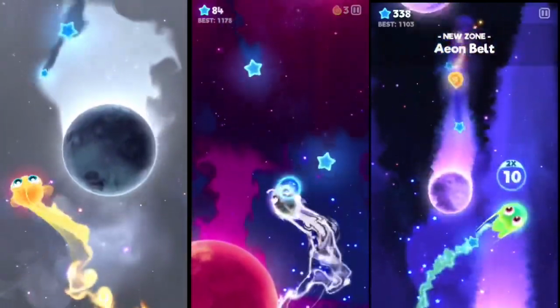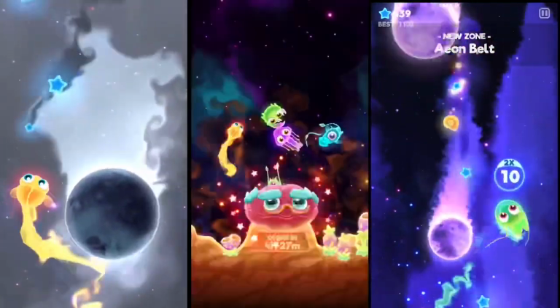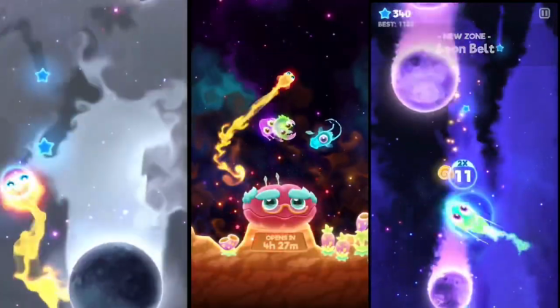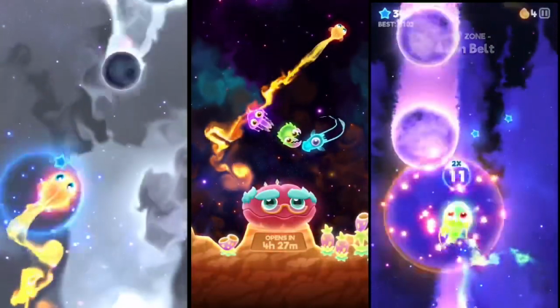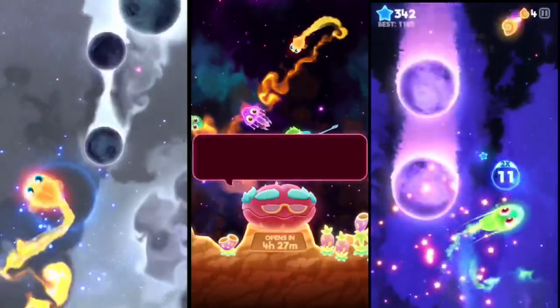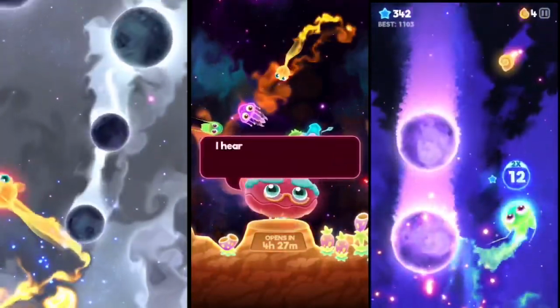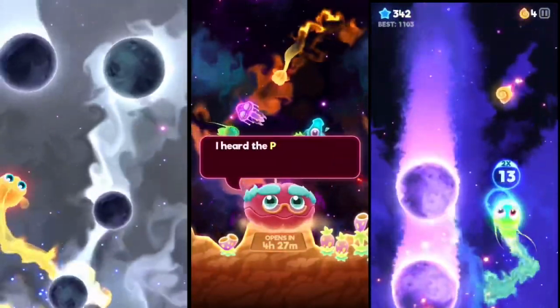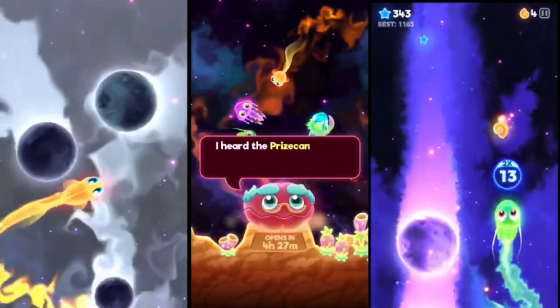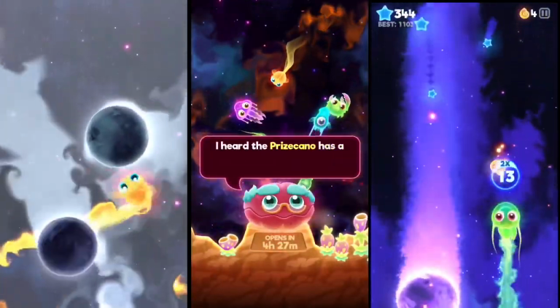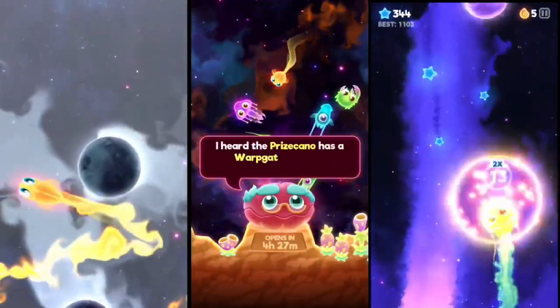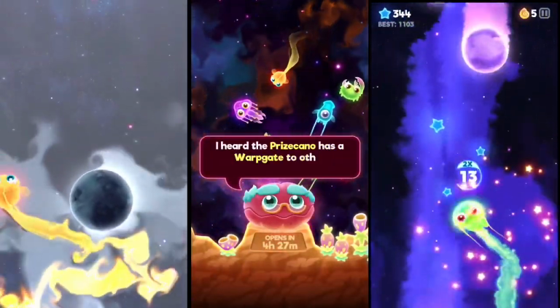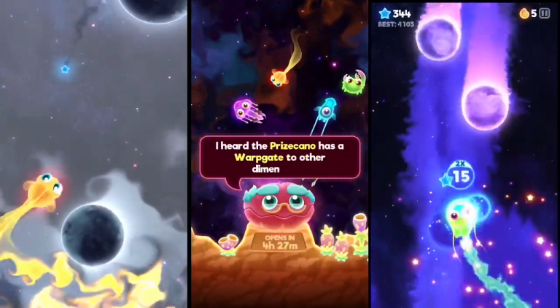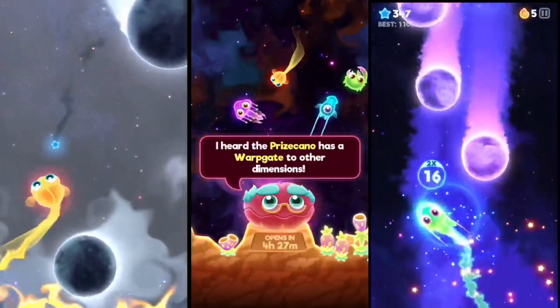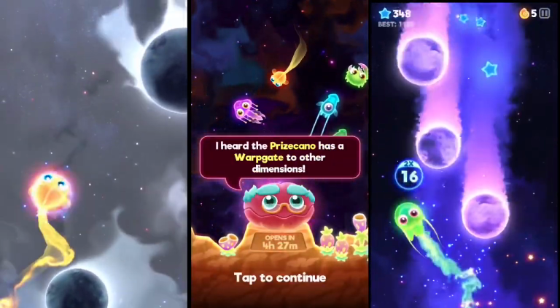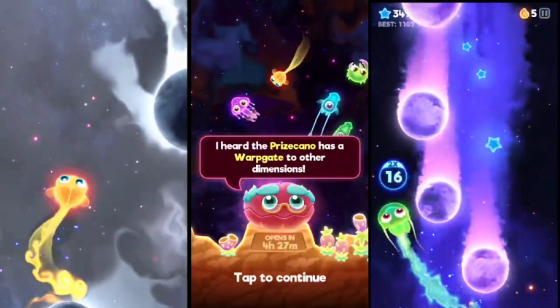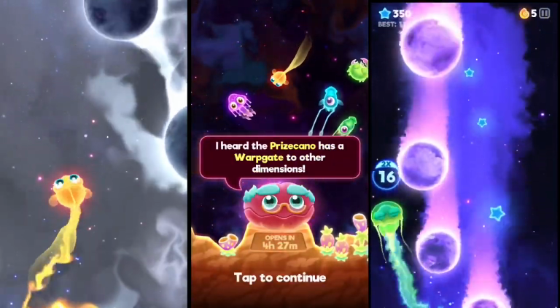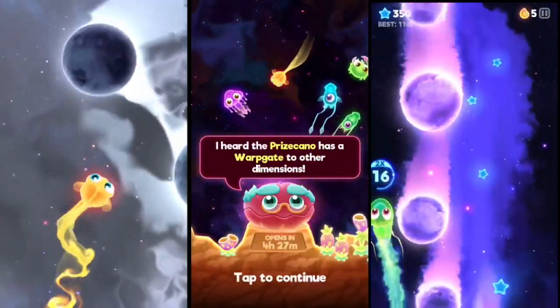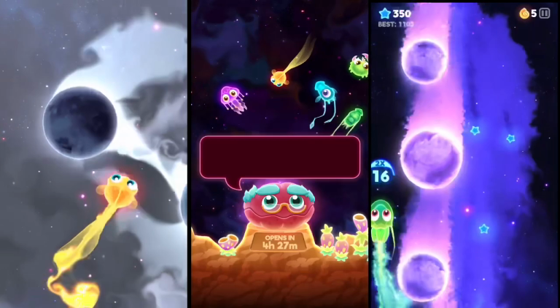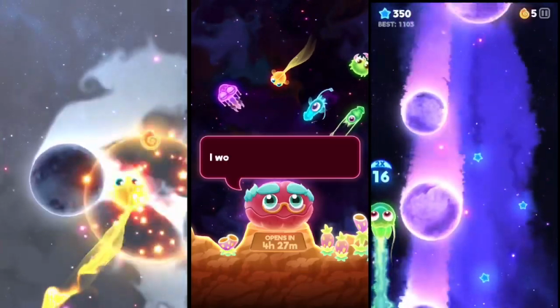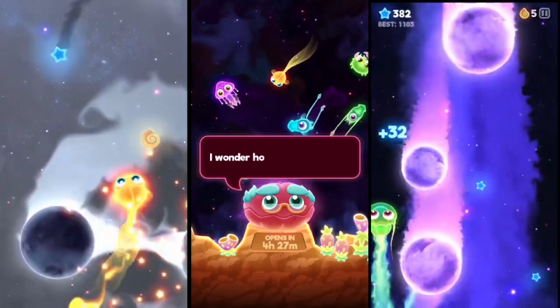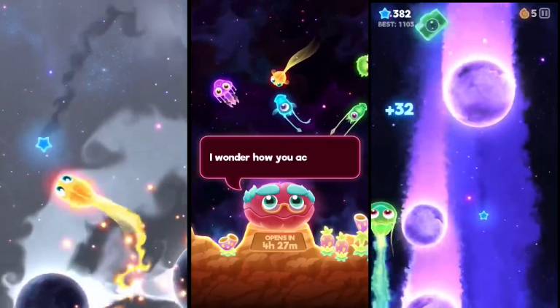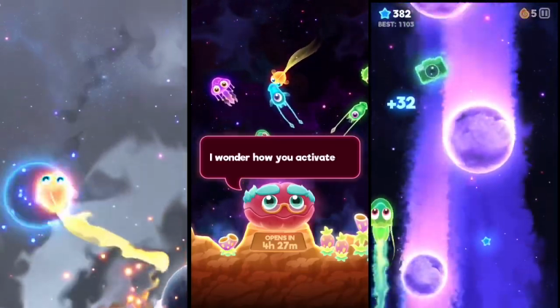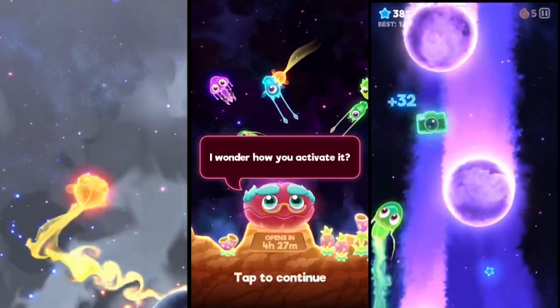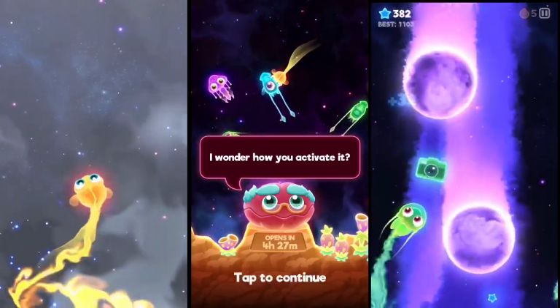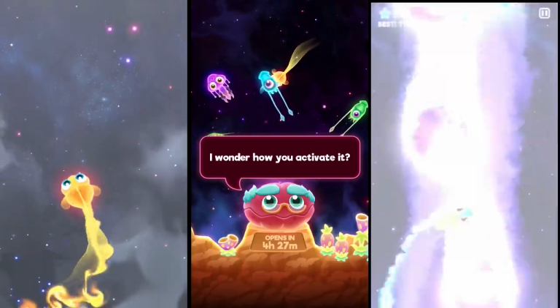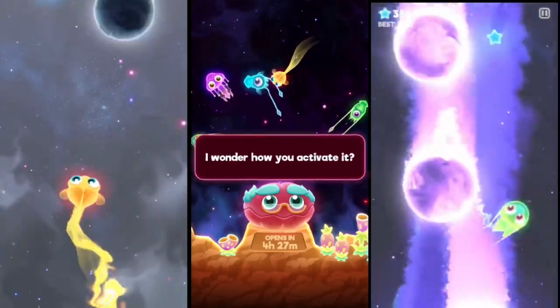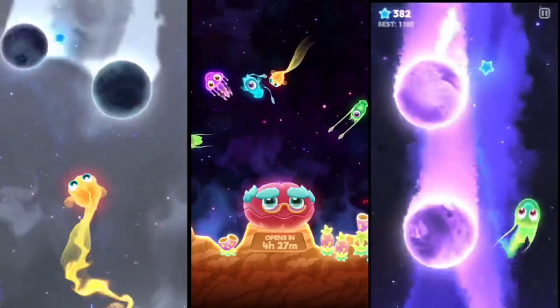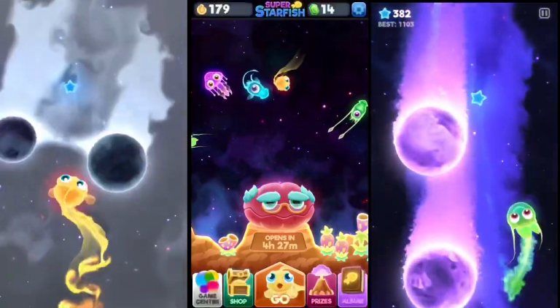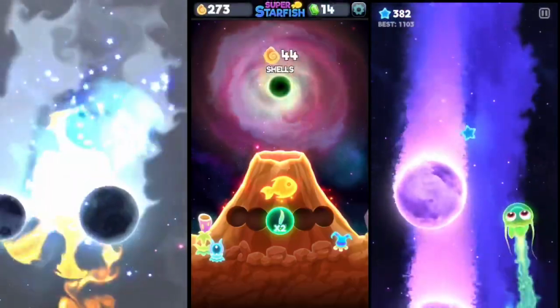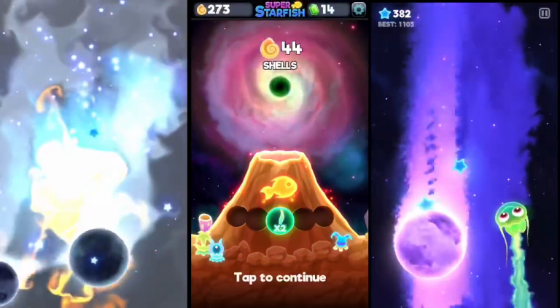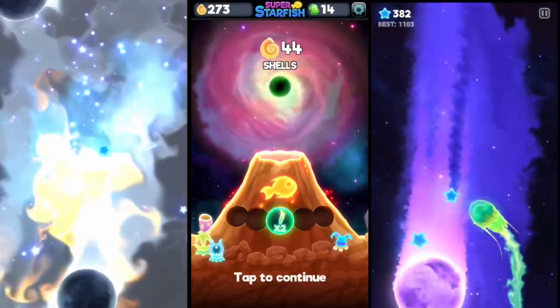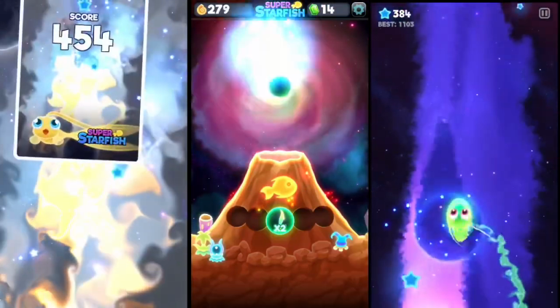So here's a little hint from the game — Mr. Clam saying: 'I heard the Prize Kano has a warp gate to other dimensions. I wonder how you activate it.' Well, let's show you how.